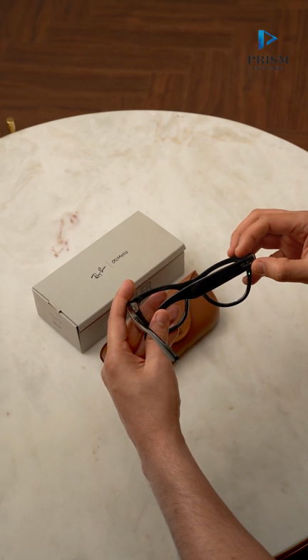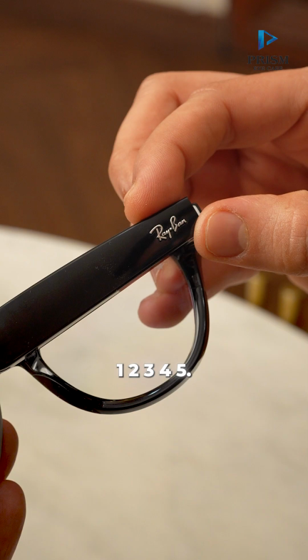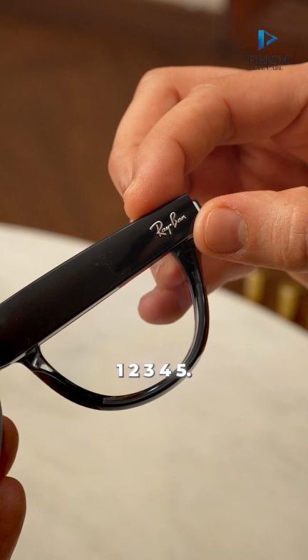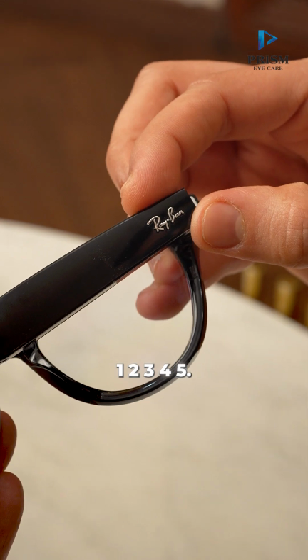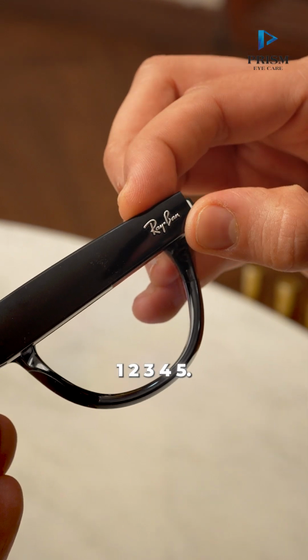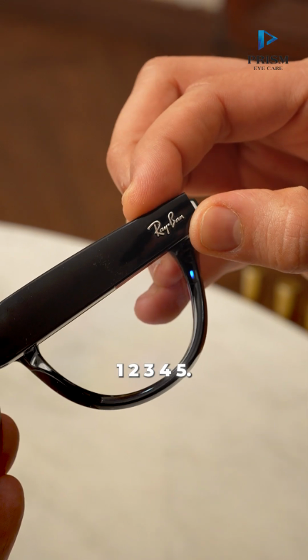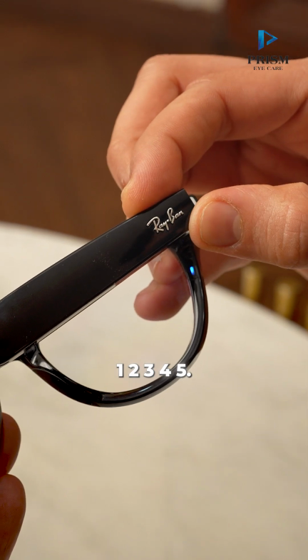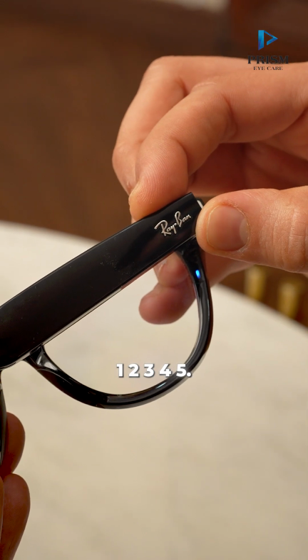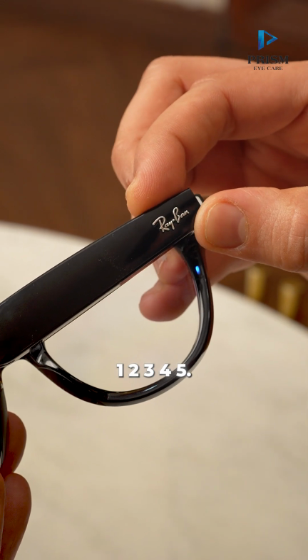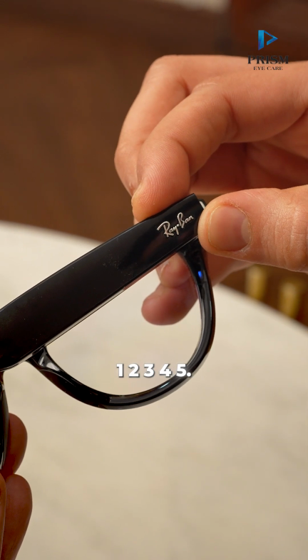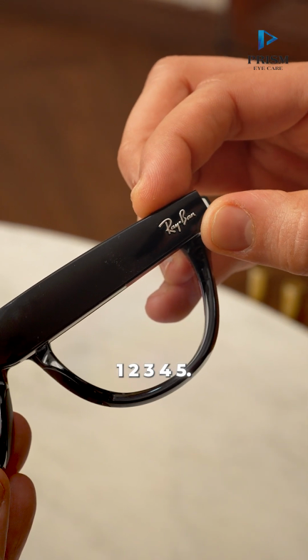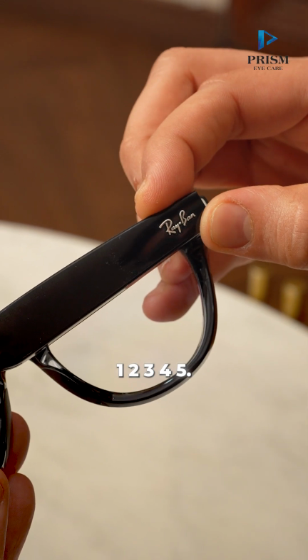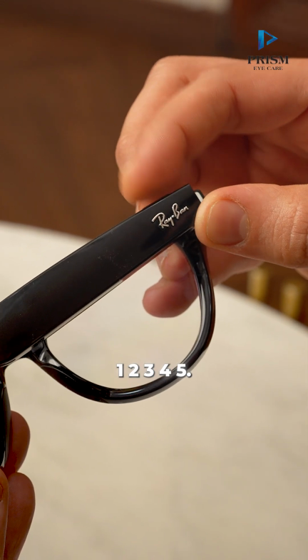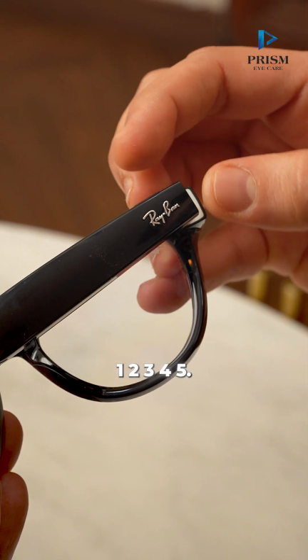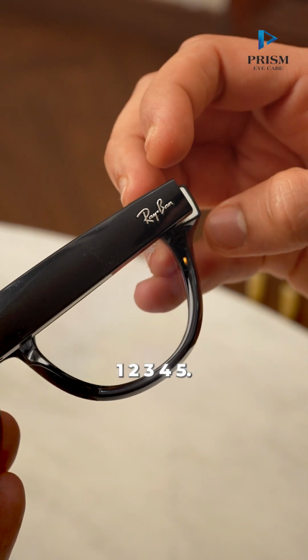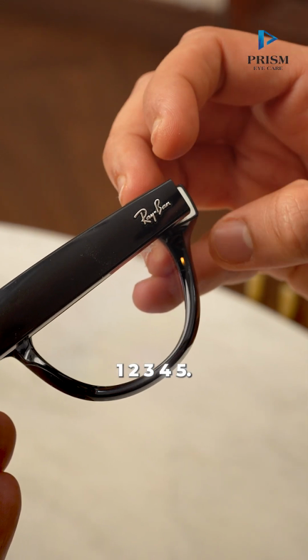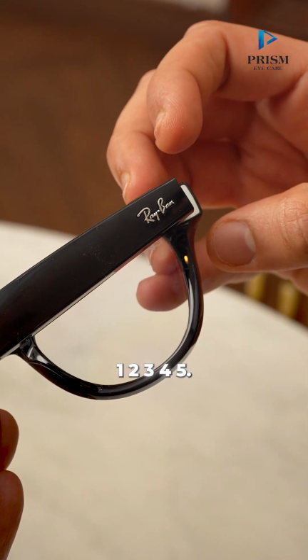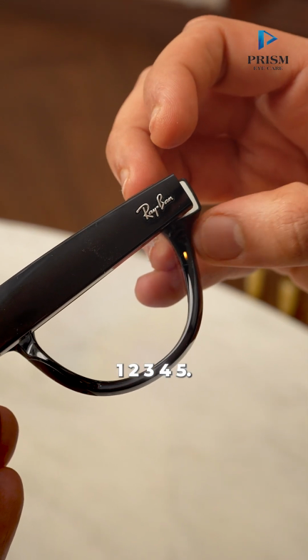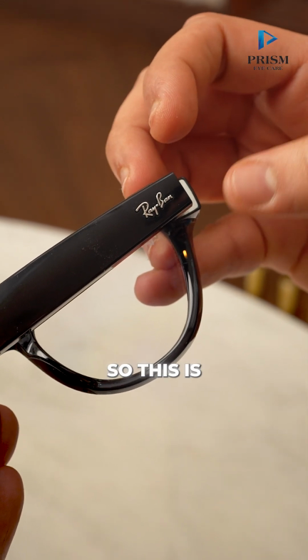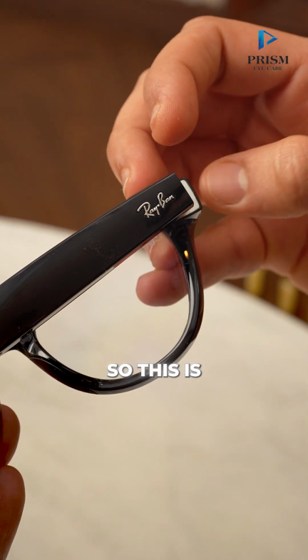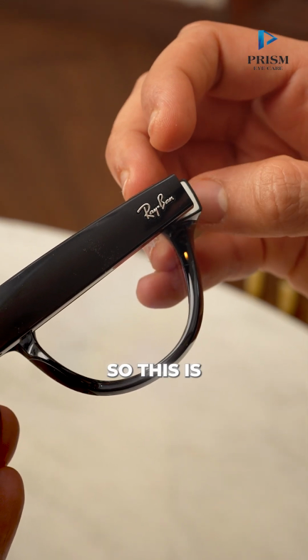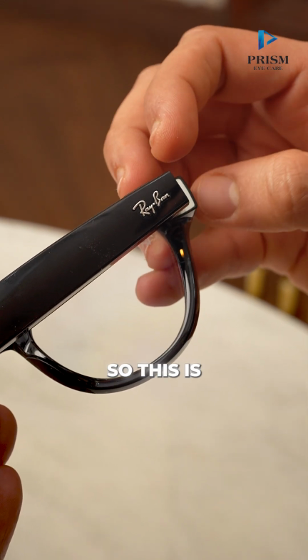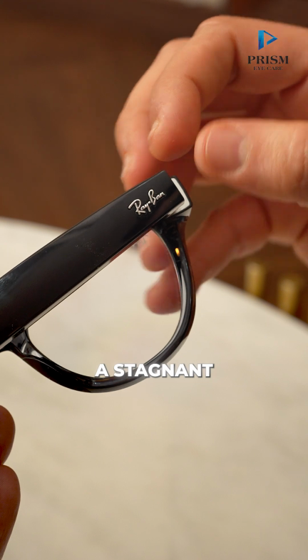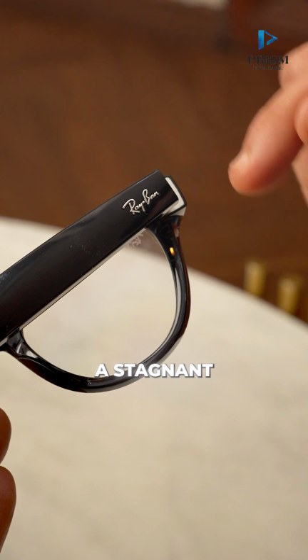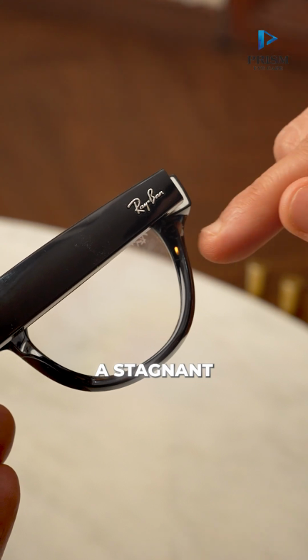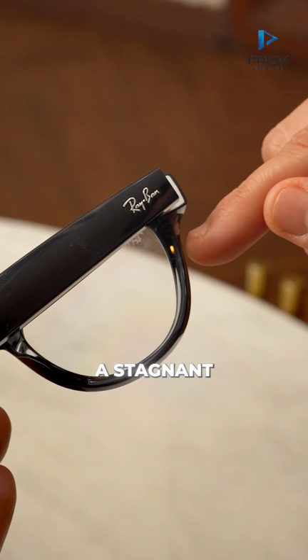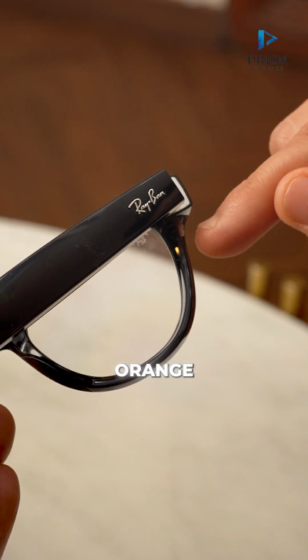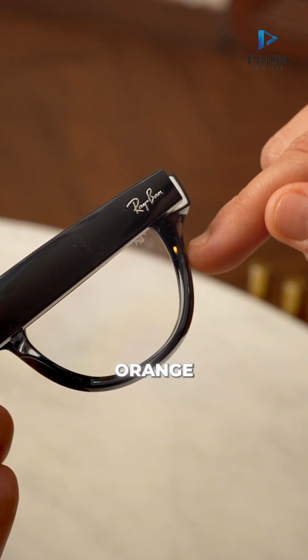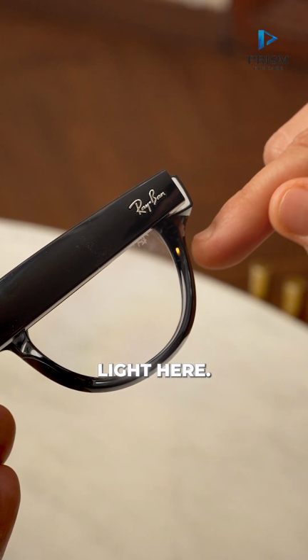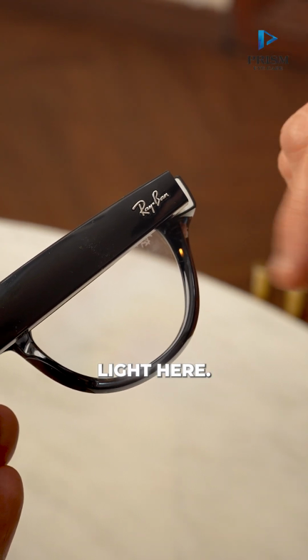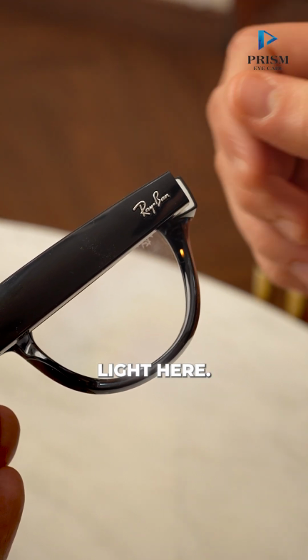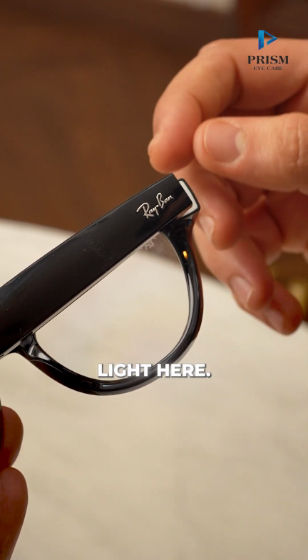One, two, three, four, five. So there is a stagnant orange light here.